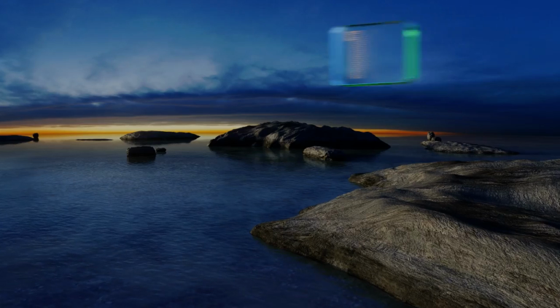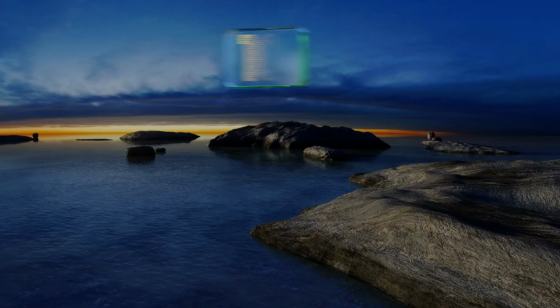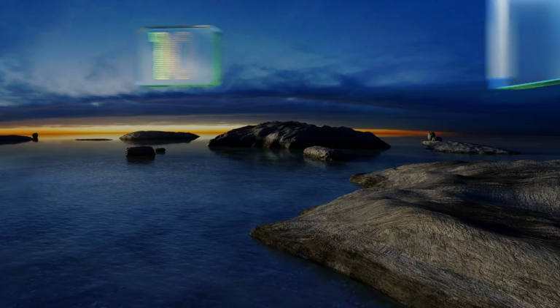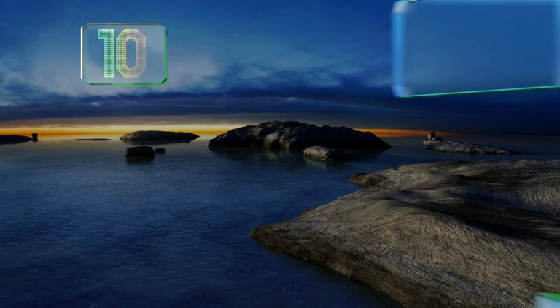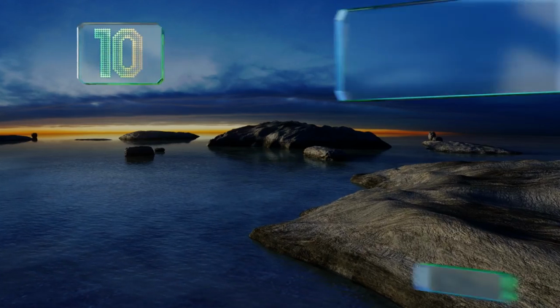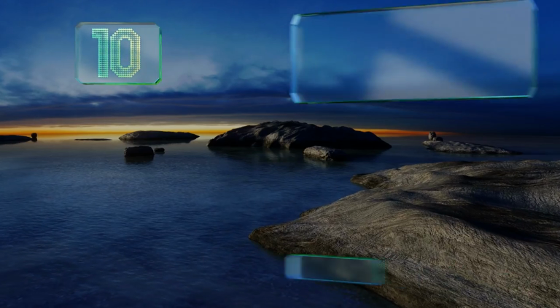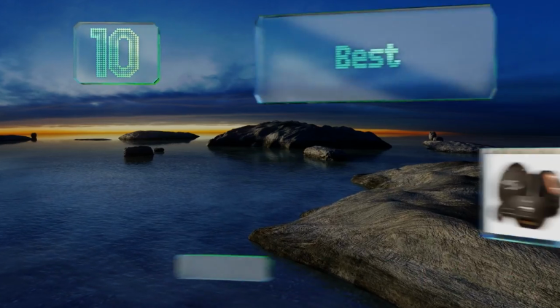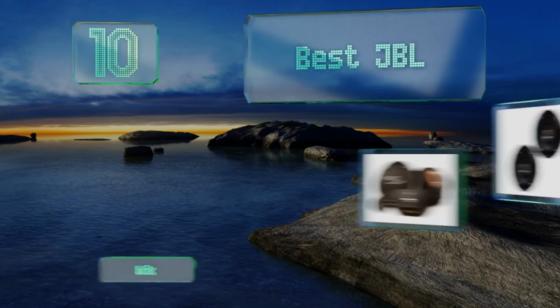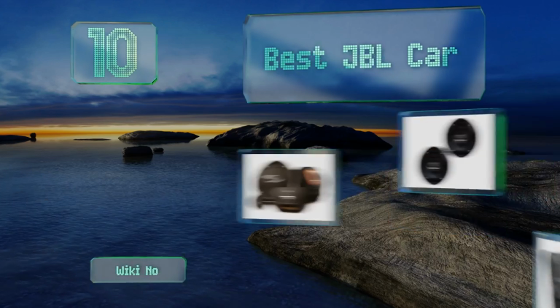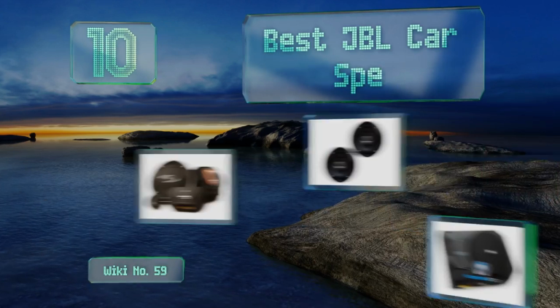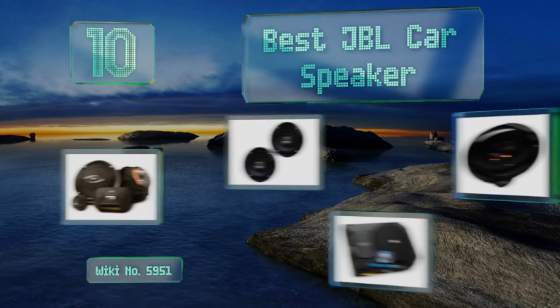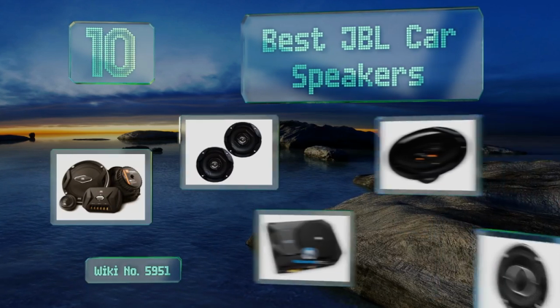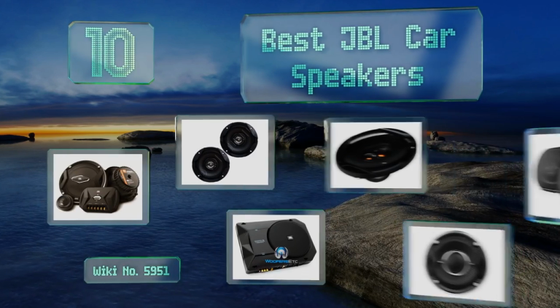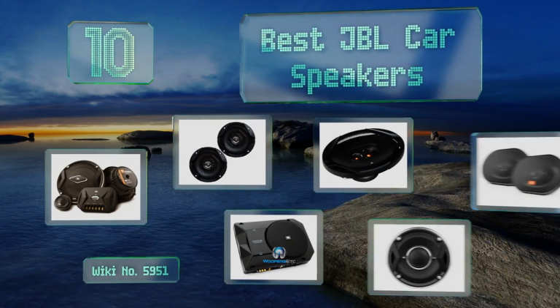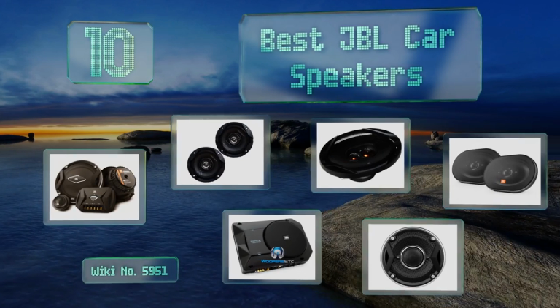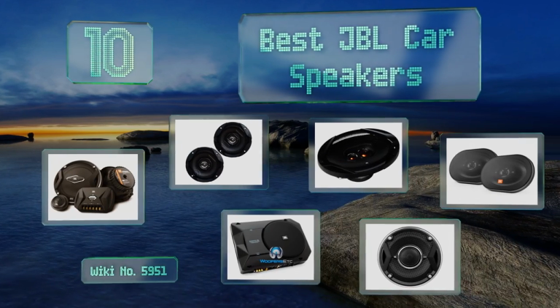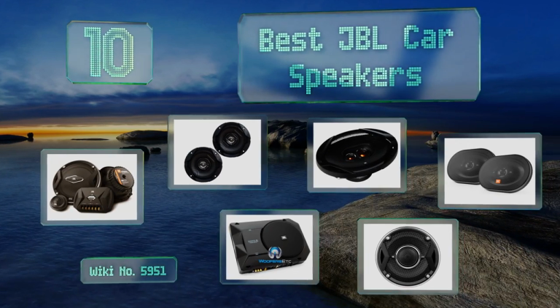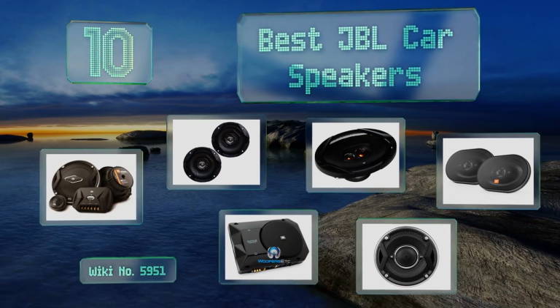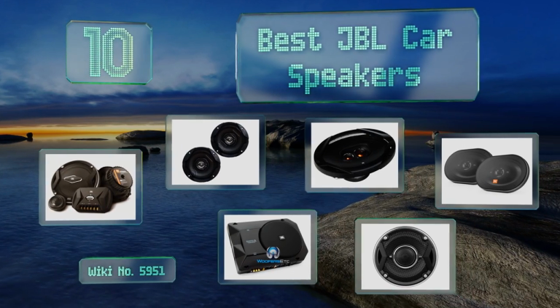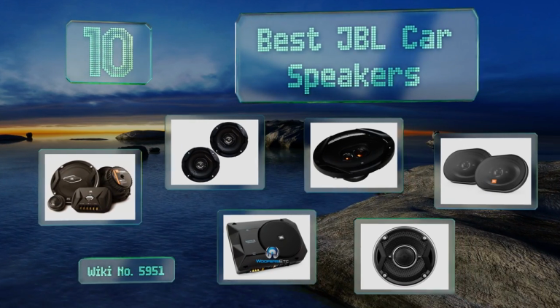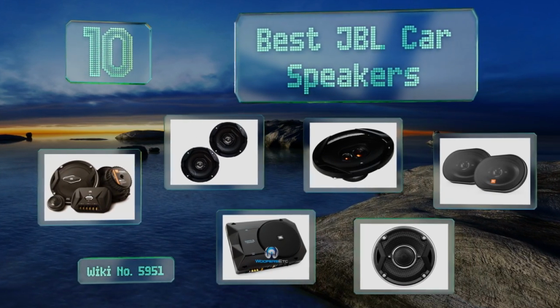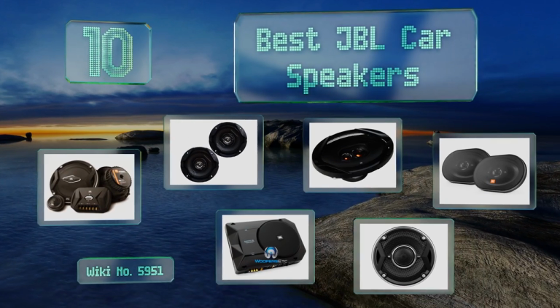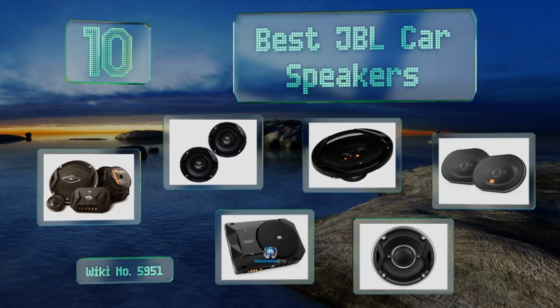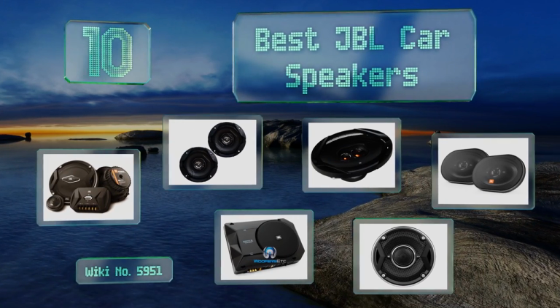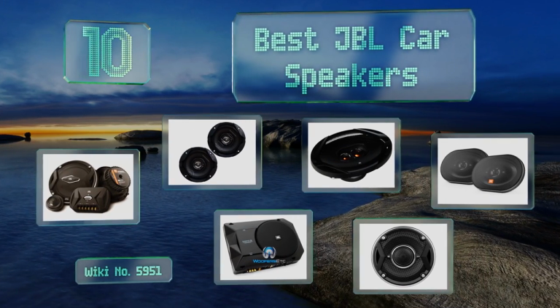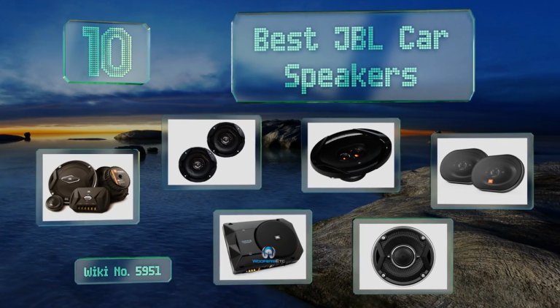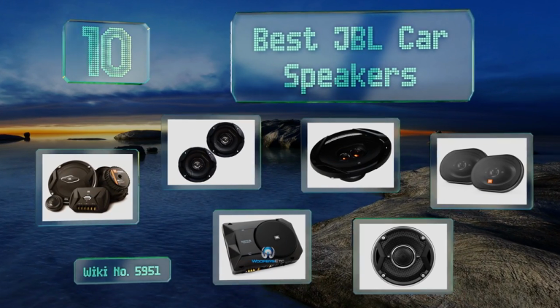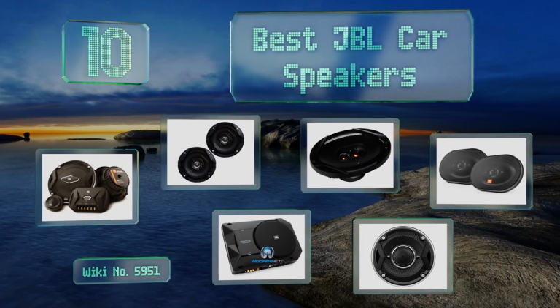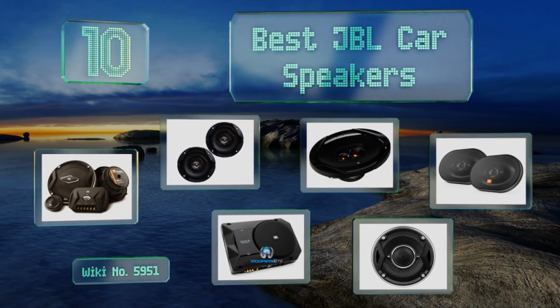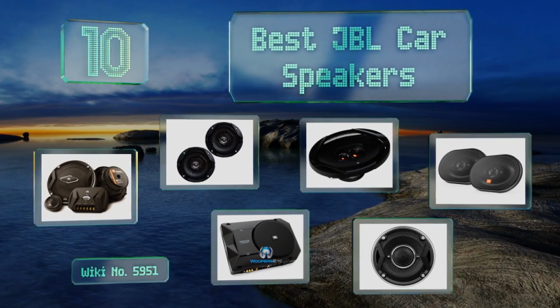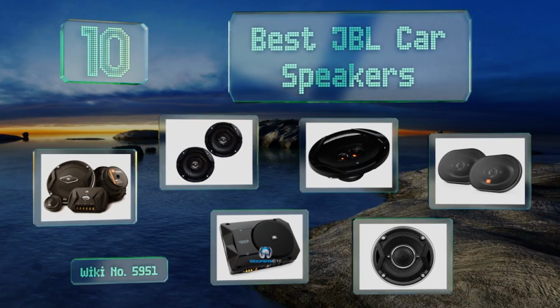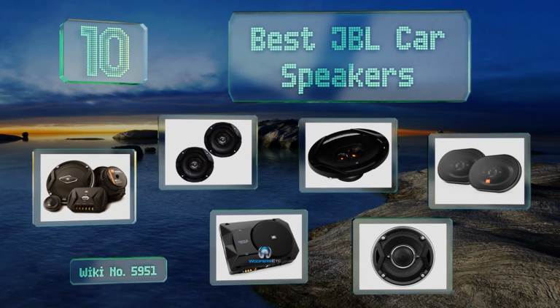EasyVid presents the 10 best JBL car speakers. Let's get started with the list.